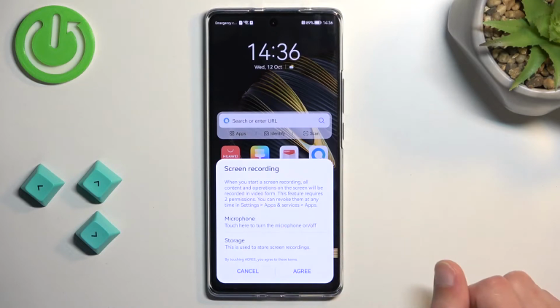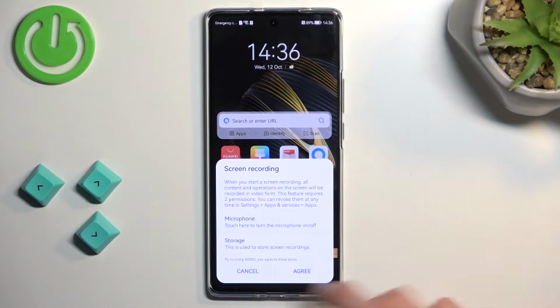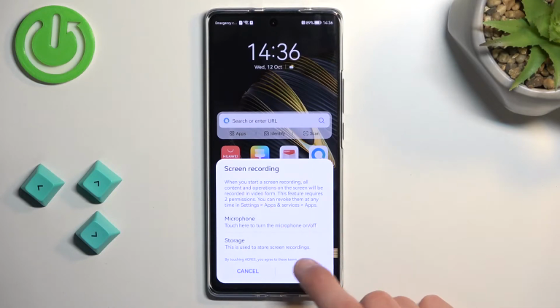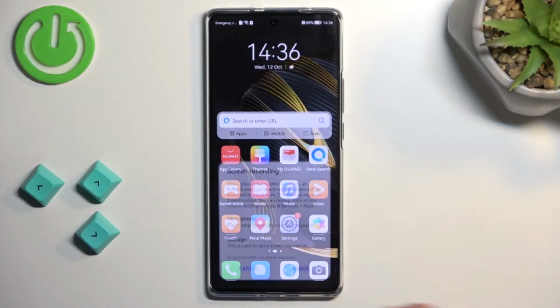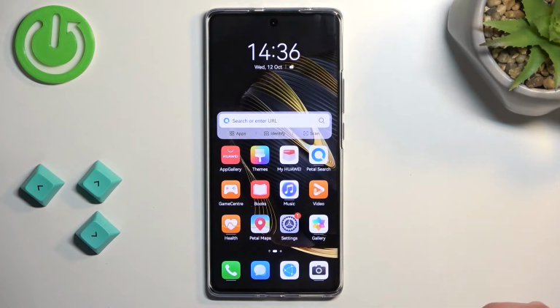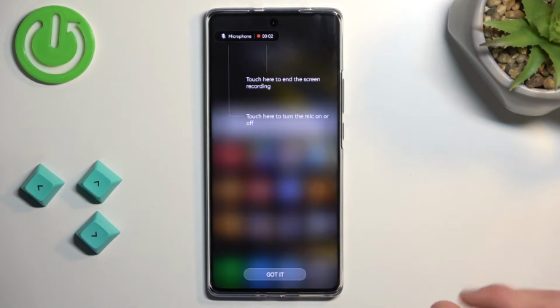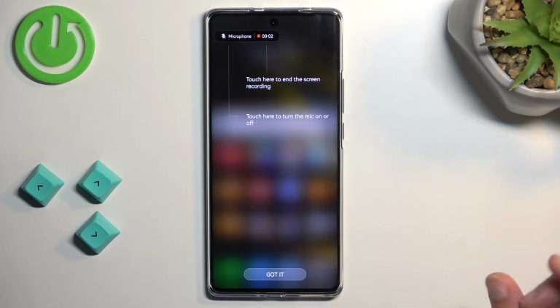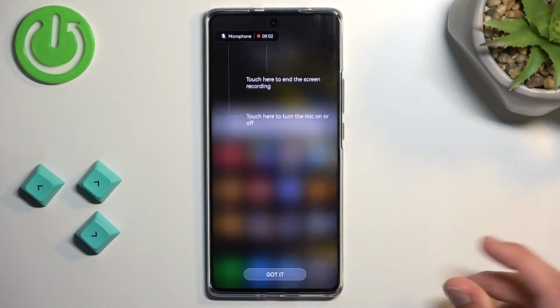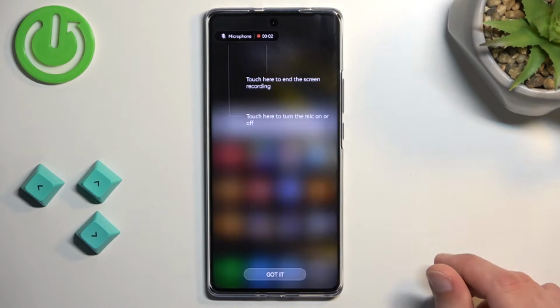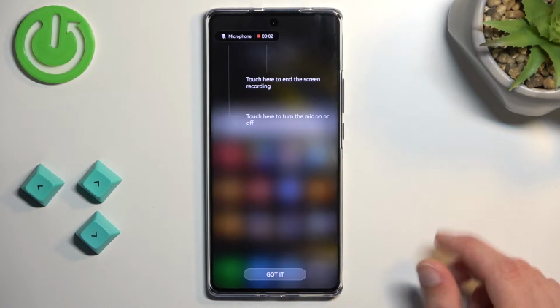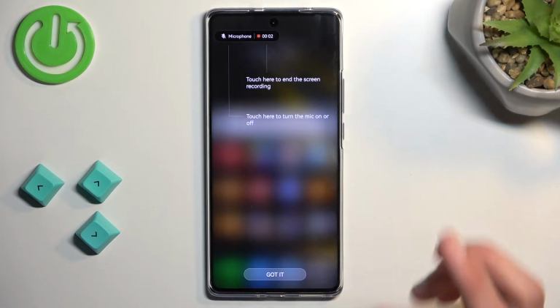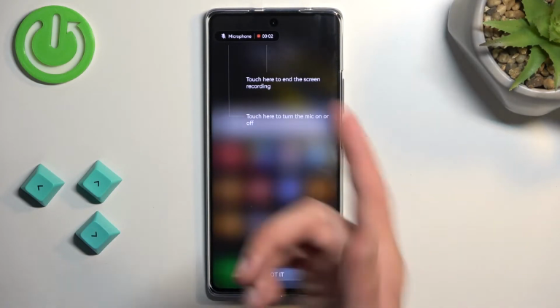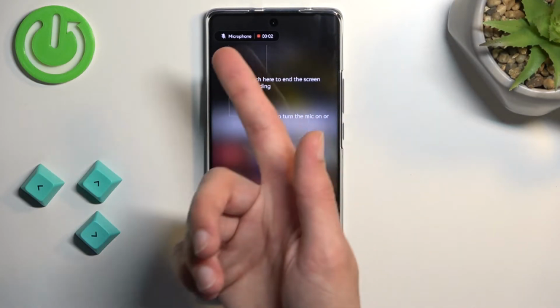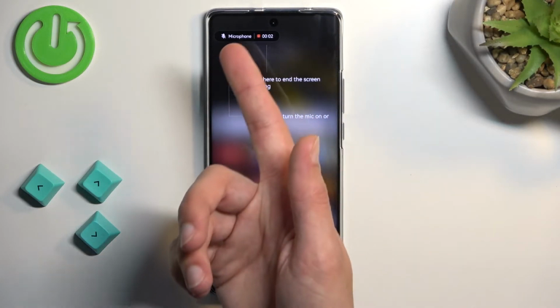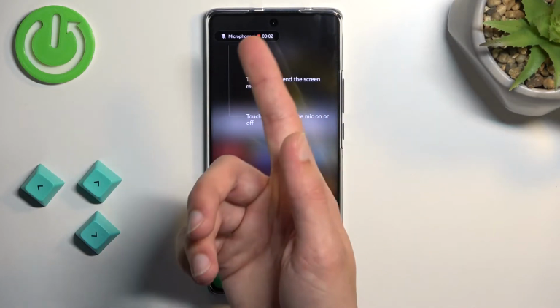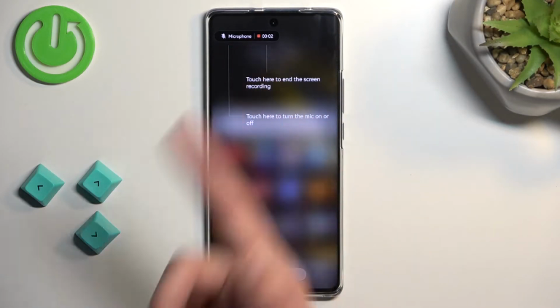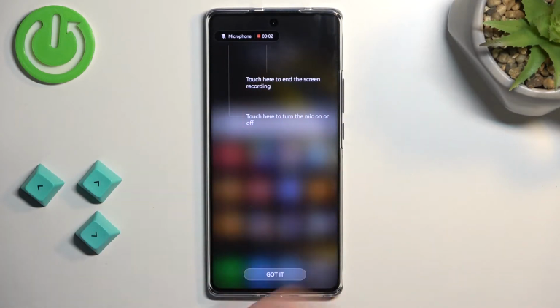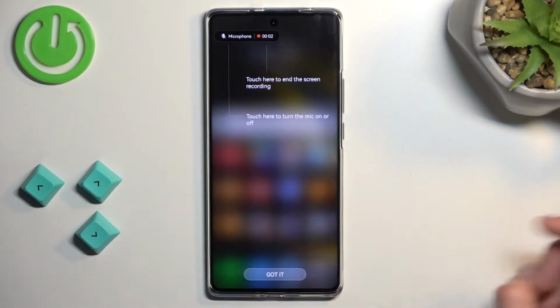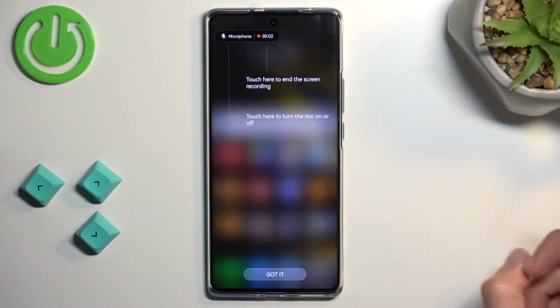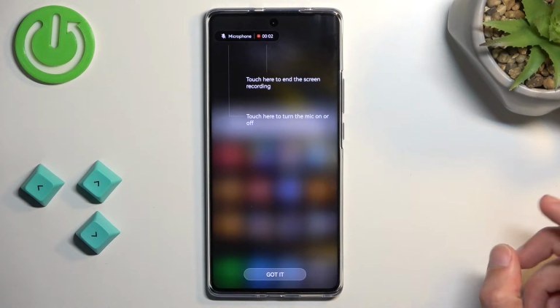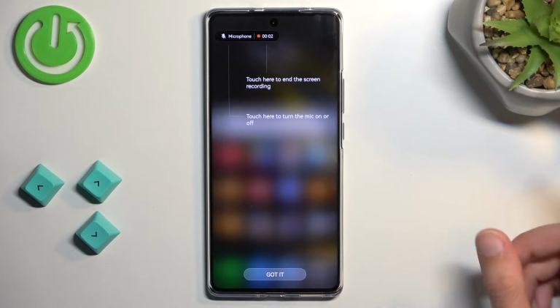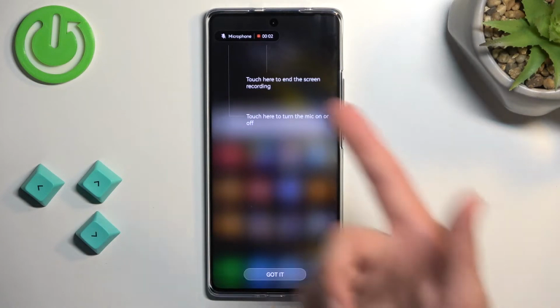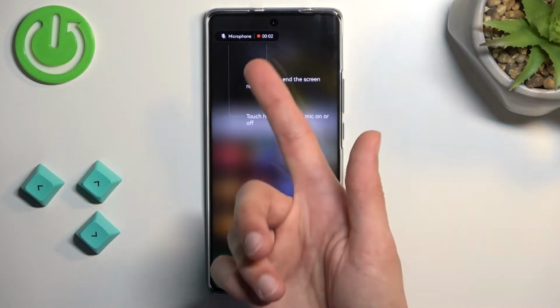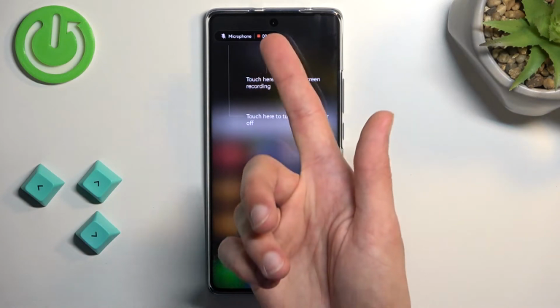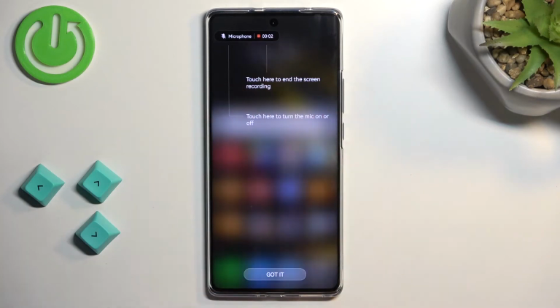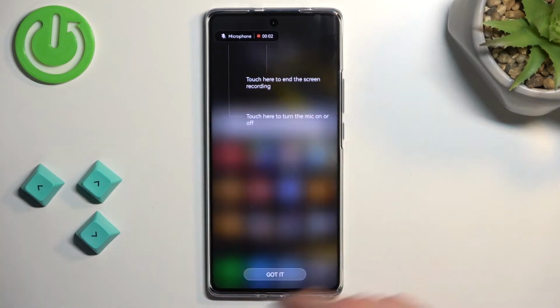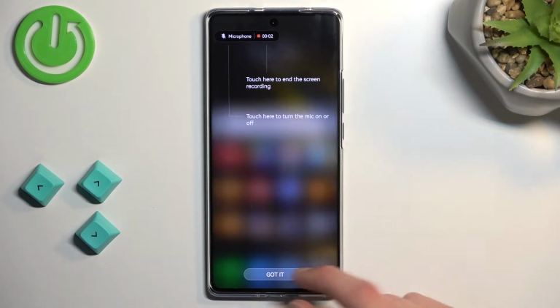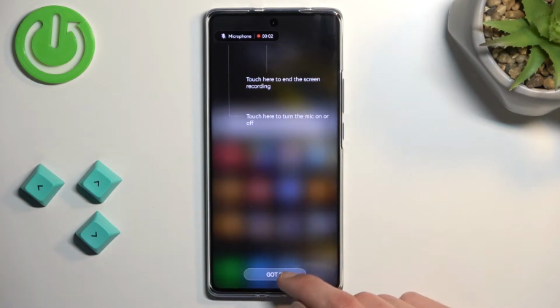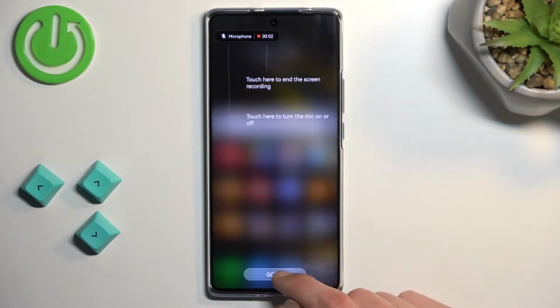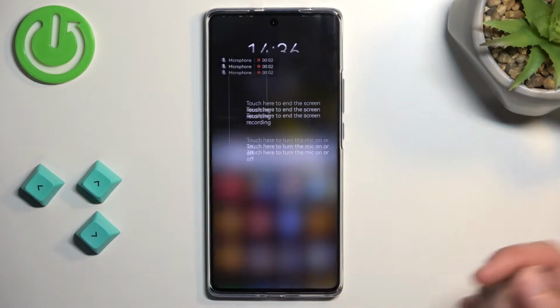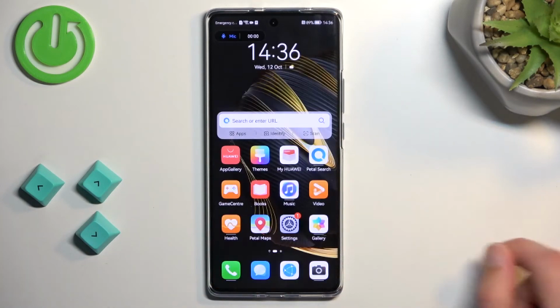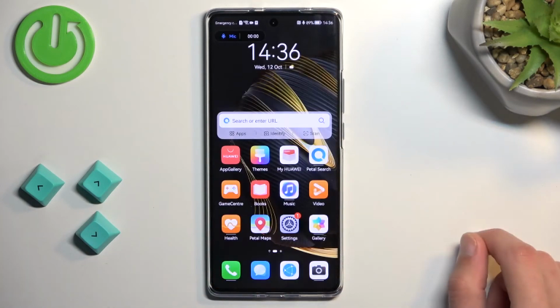And here we'll get the really rudimentary options for microphone. Oh, this is just agreement. There we go. So, toggle on the microphone right here, and just stop the recording.